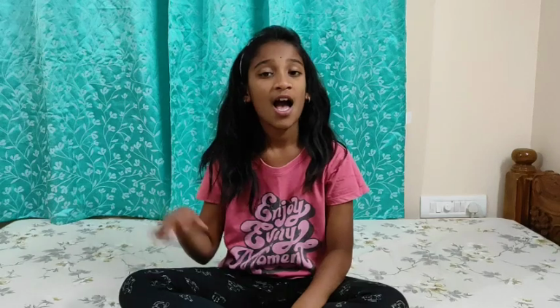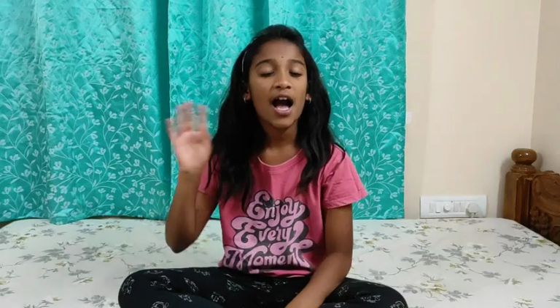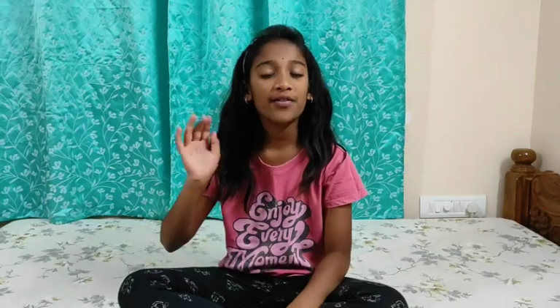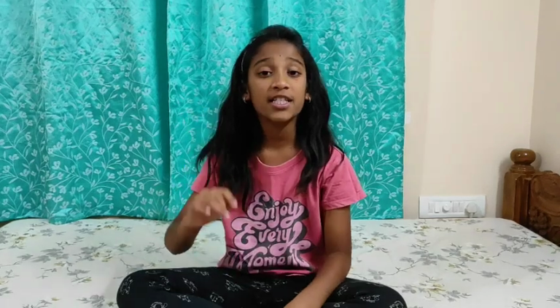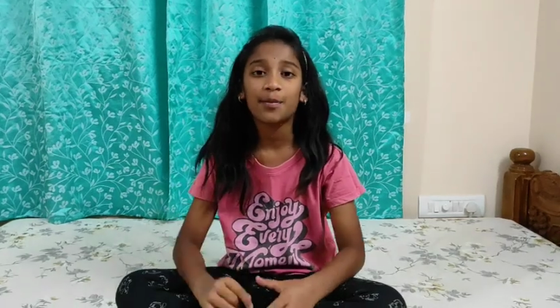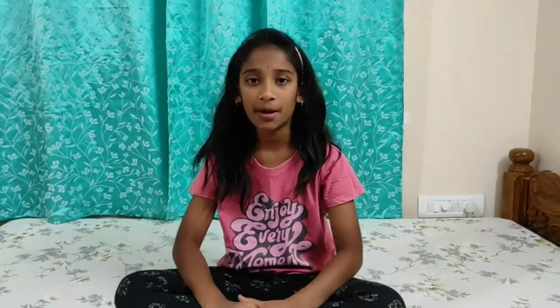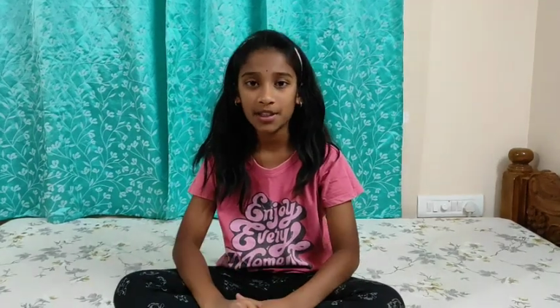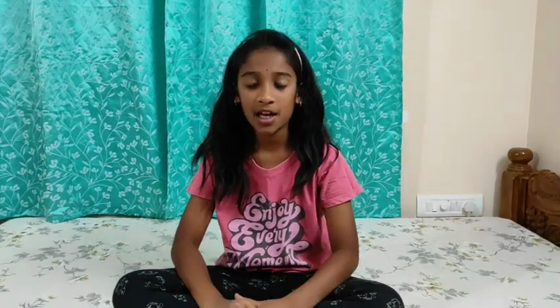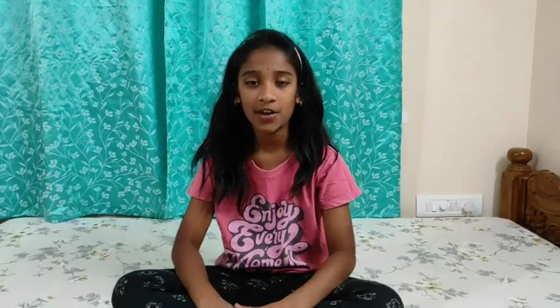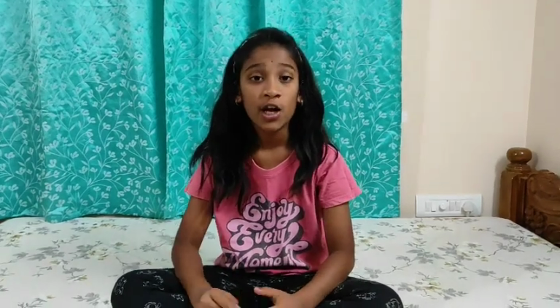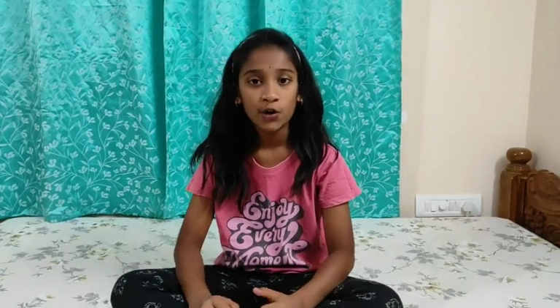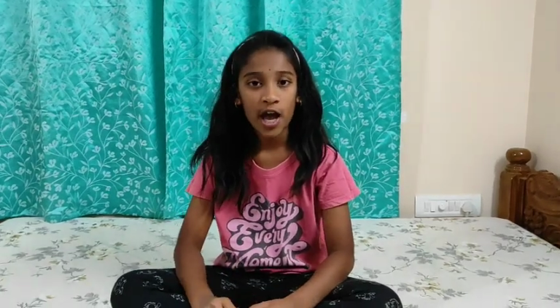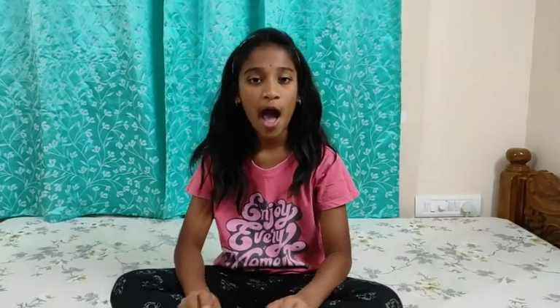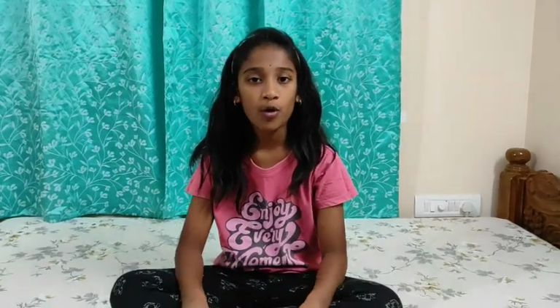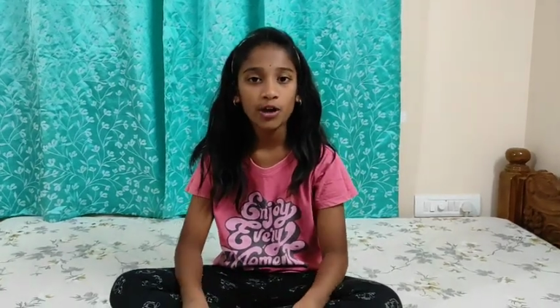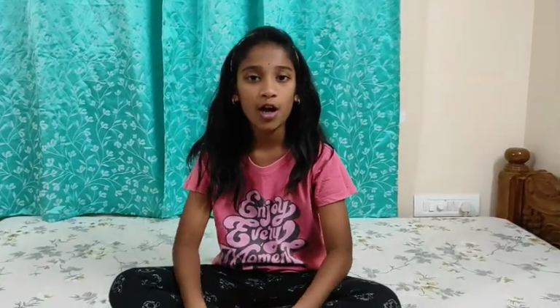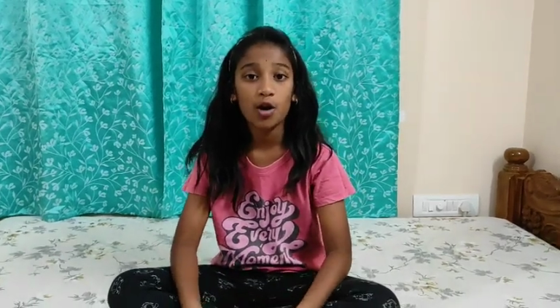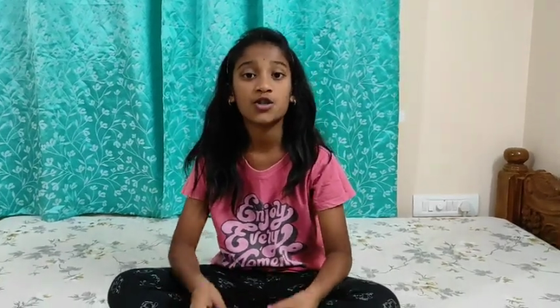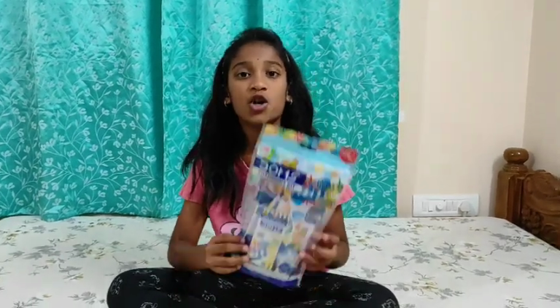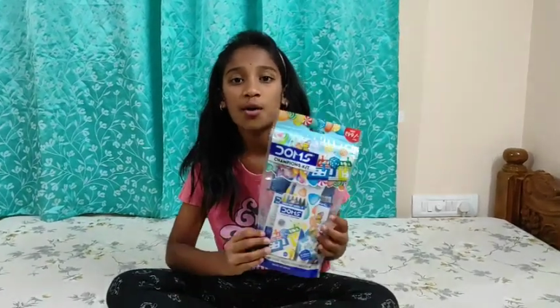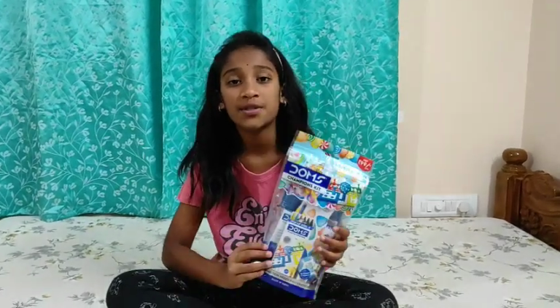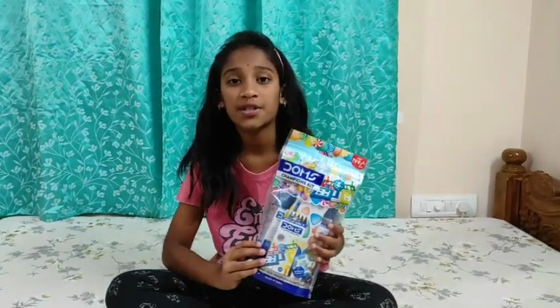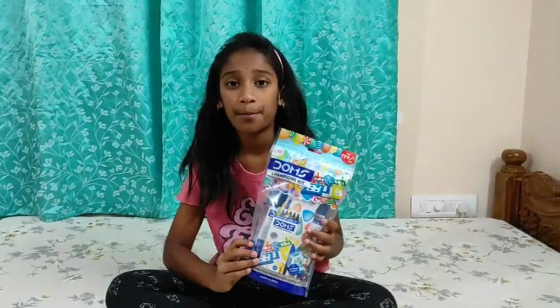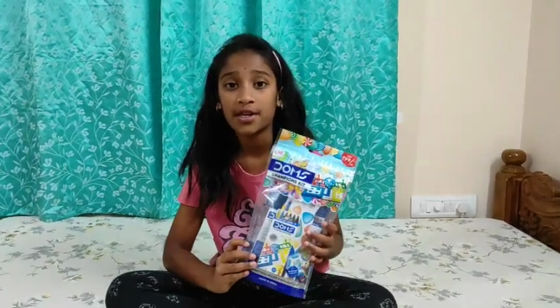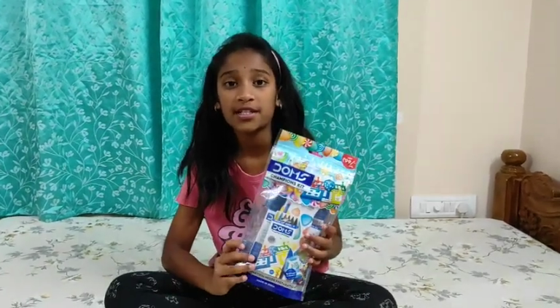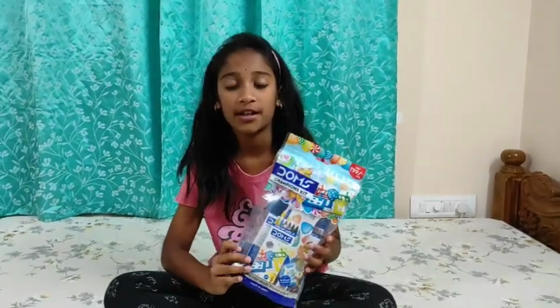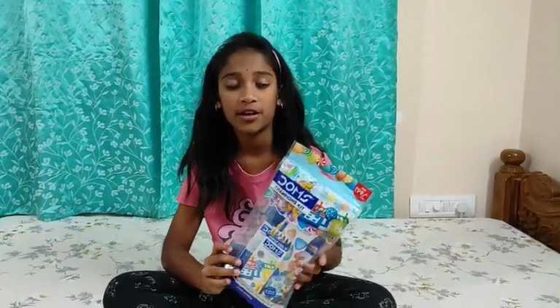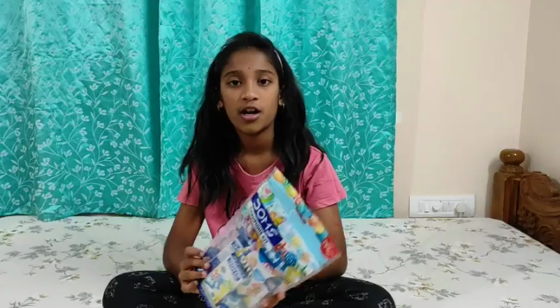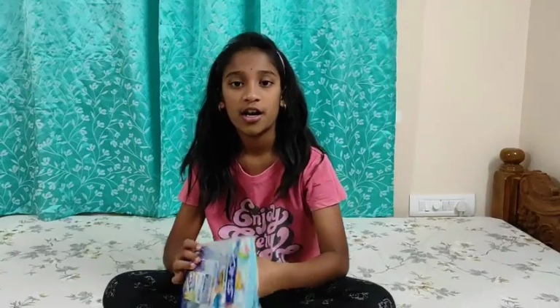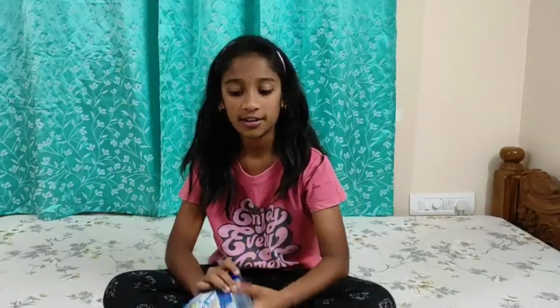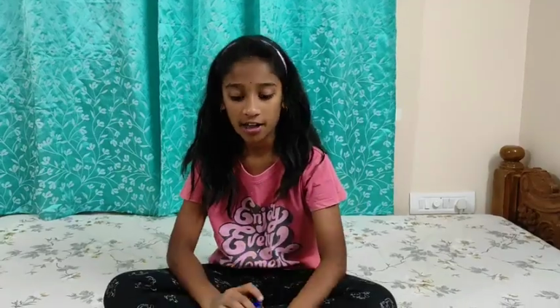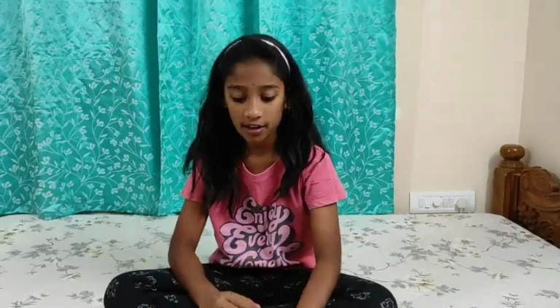Hi friends, my name is Sarvi. Today I am going to unbox Dong's Champion's kit. Let's start.